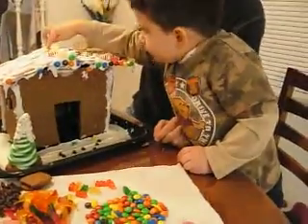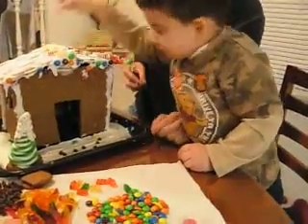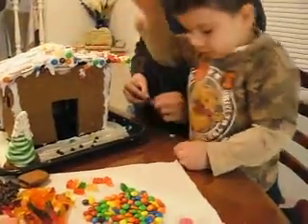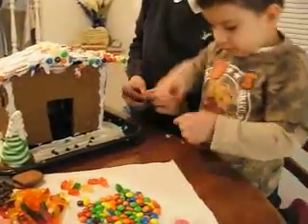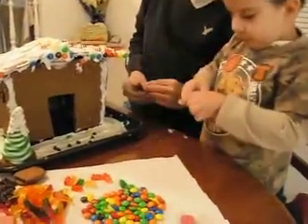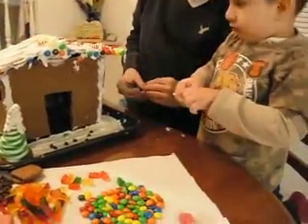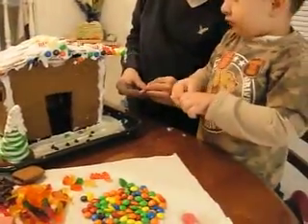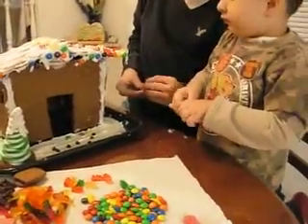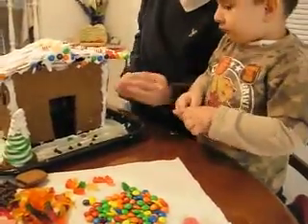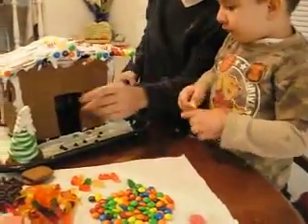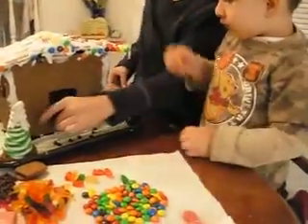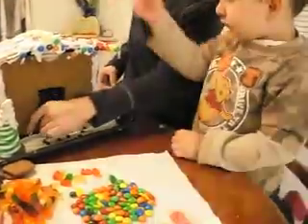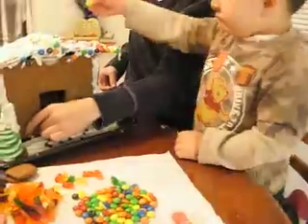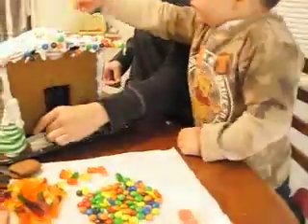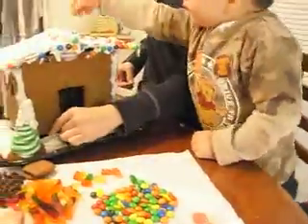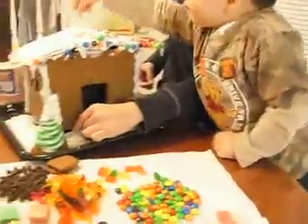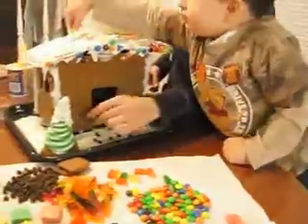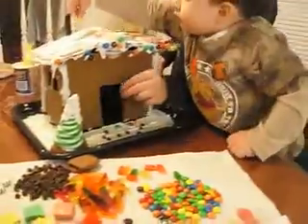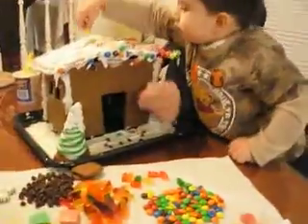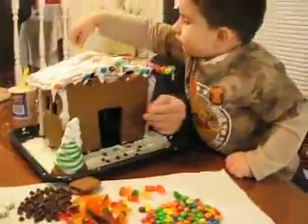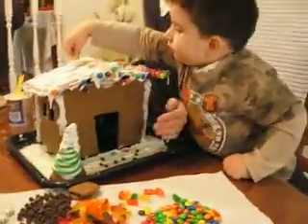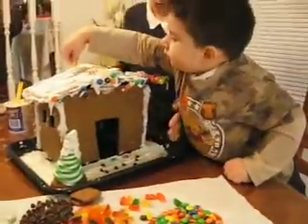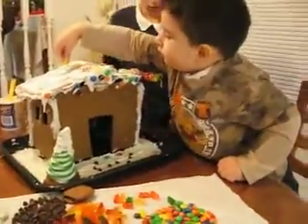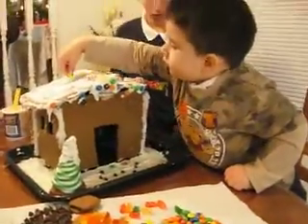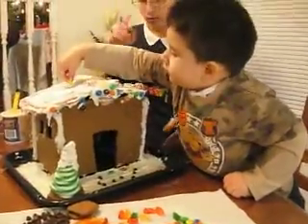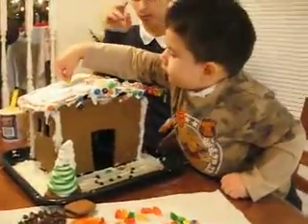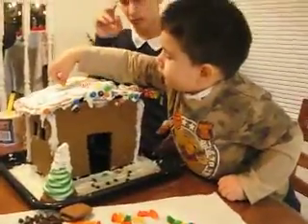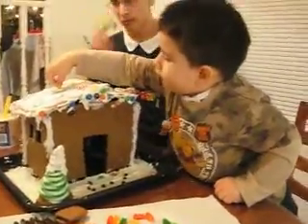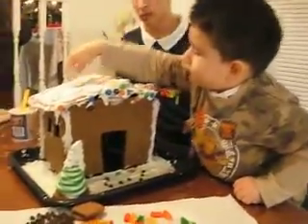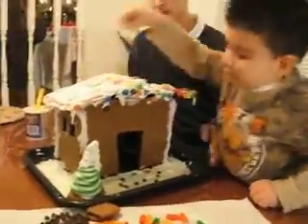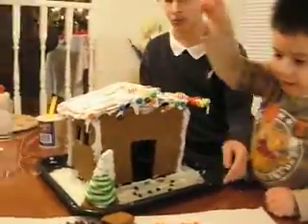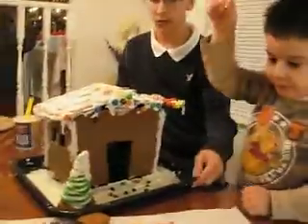Now let Junior put a little bit of the candies. Will he turn it over so he can do it, please? Watch it. Turn it around.